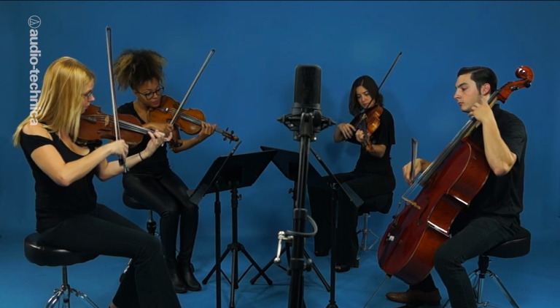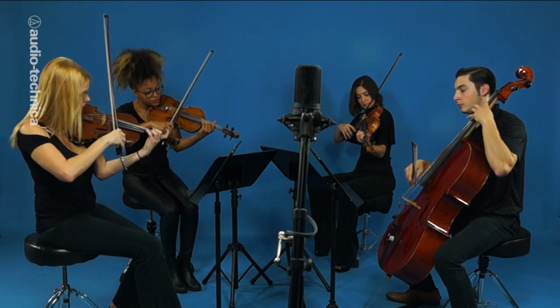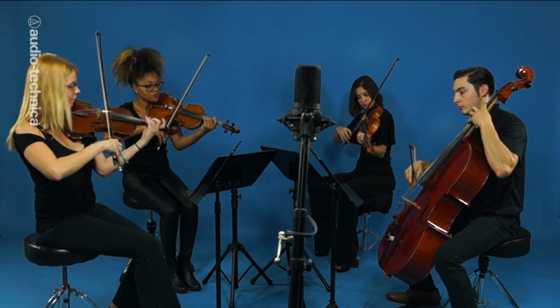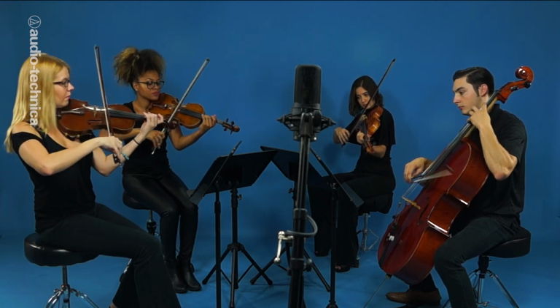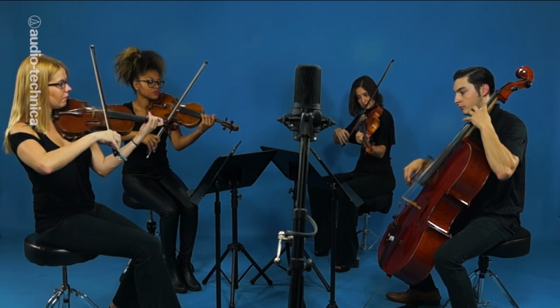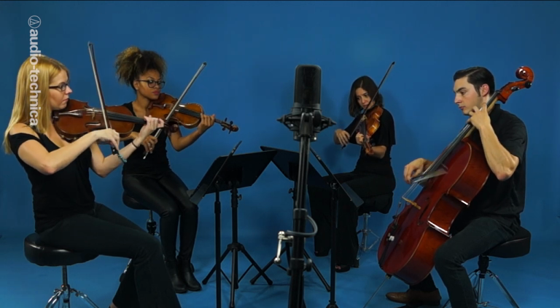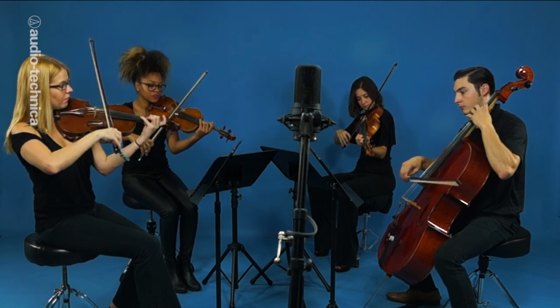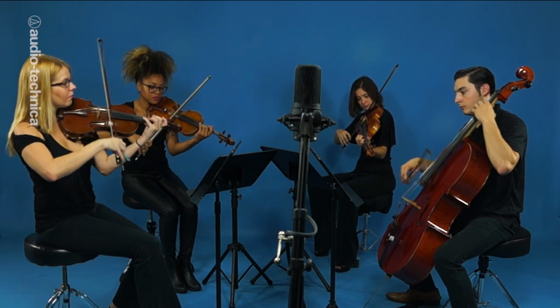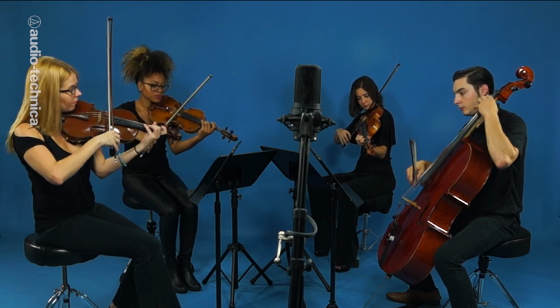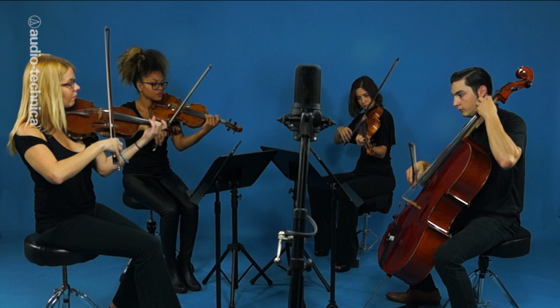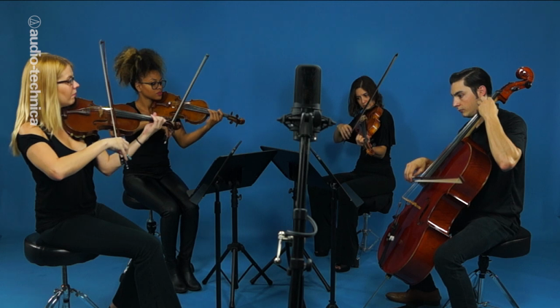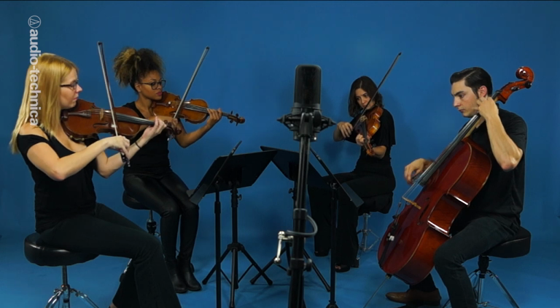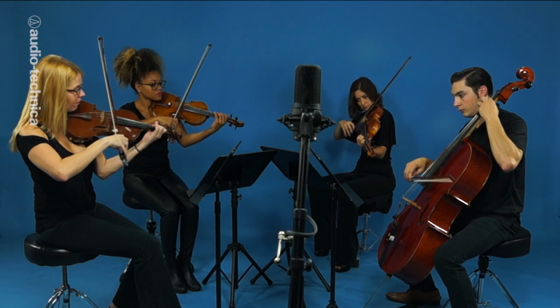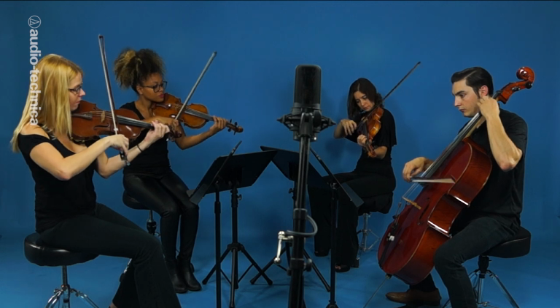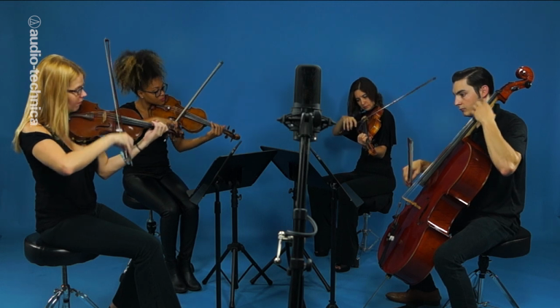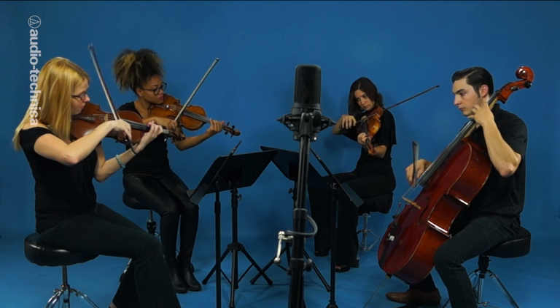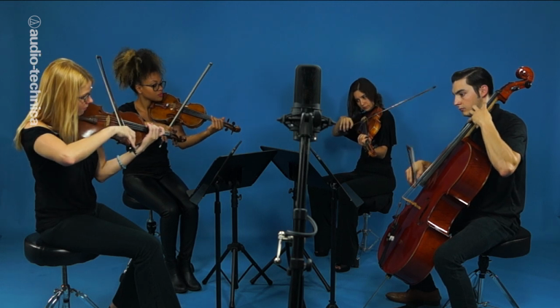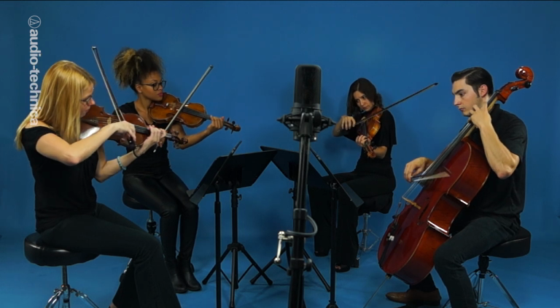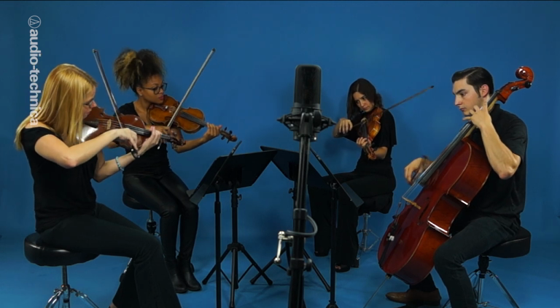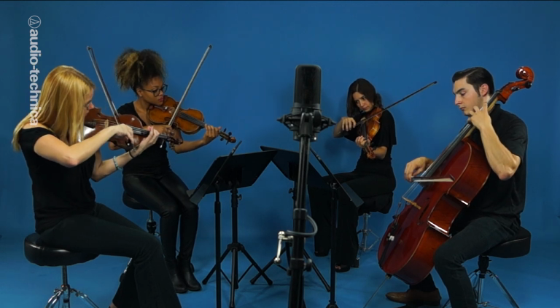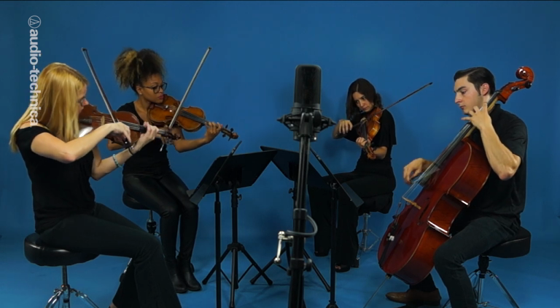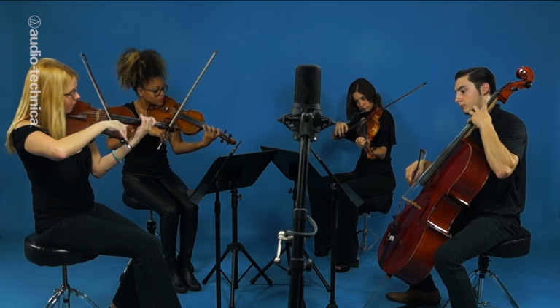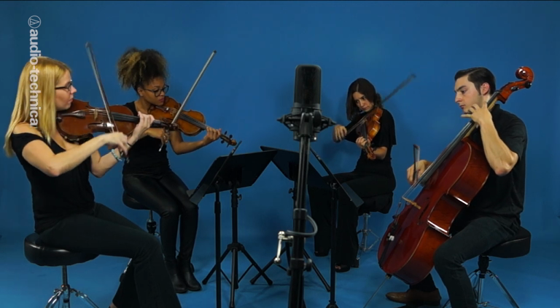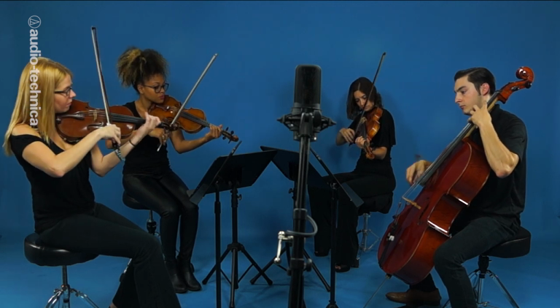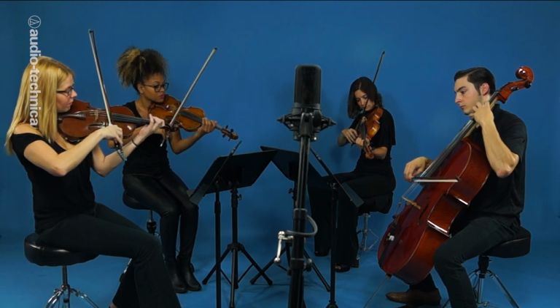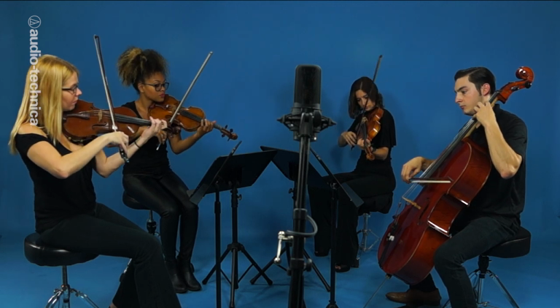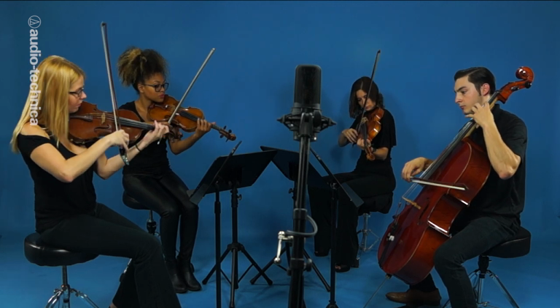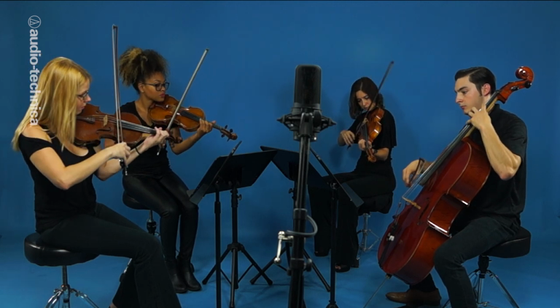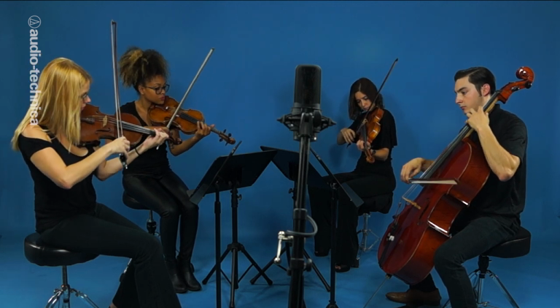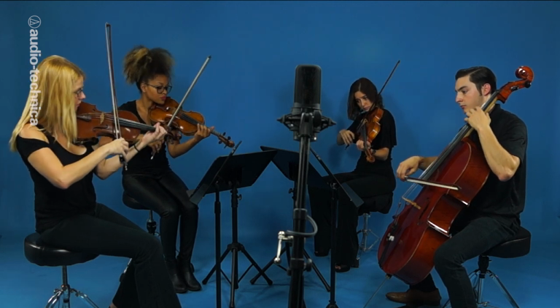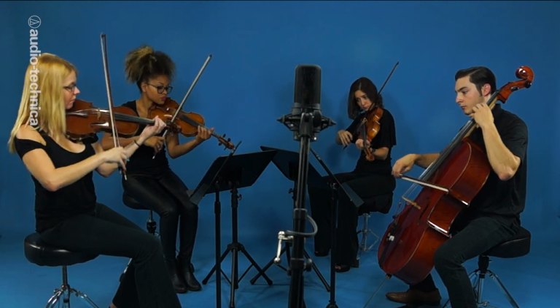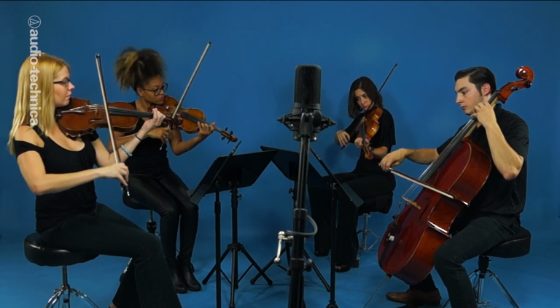The mic is set to mid-side mode and placed 45 inches up and five feet back from the center of the ensemble.